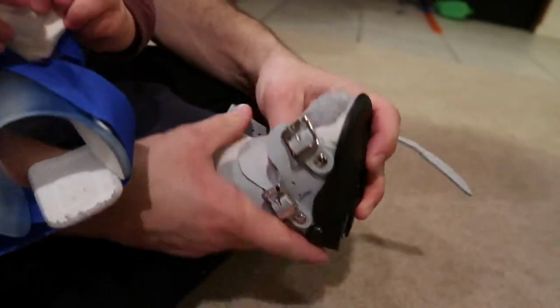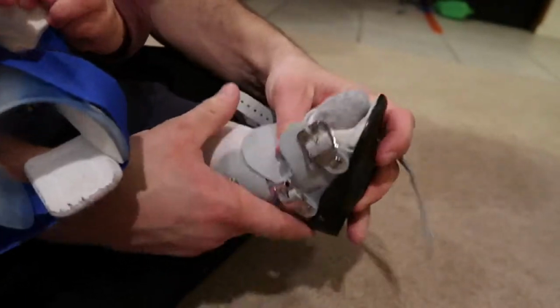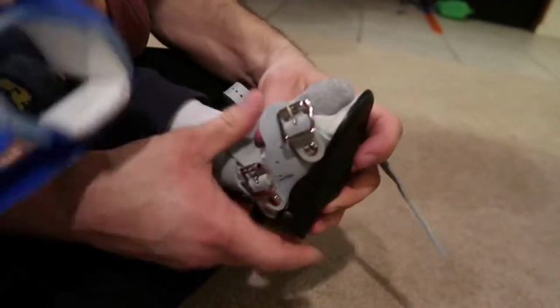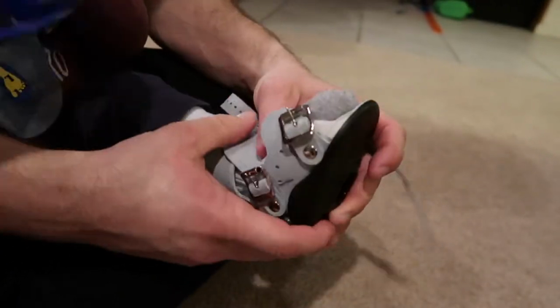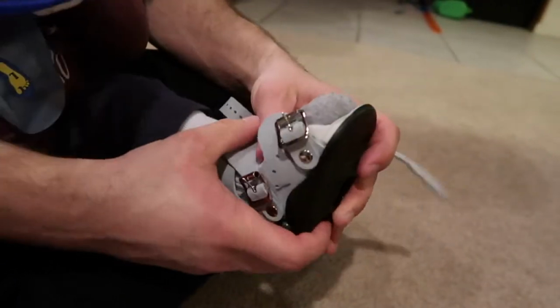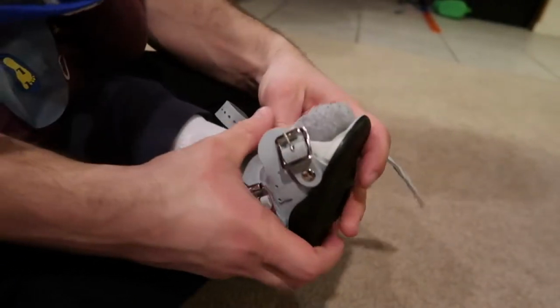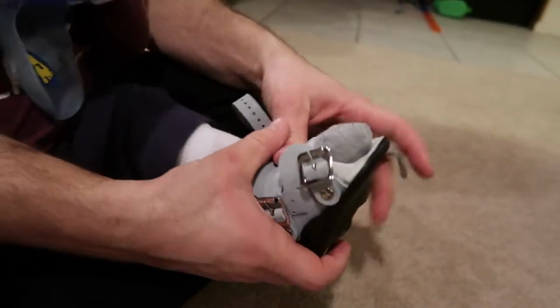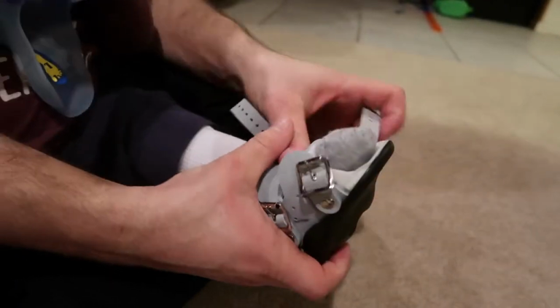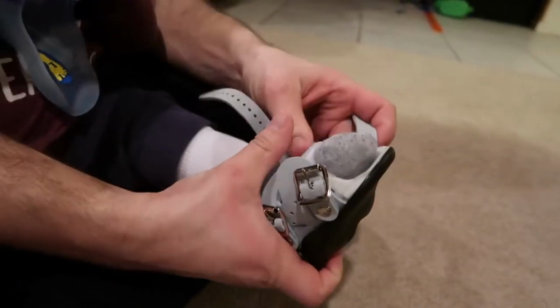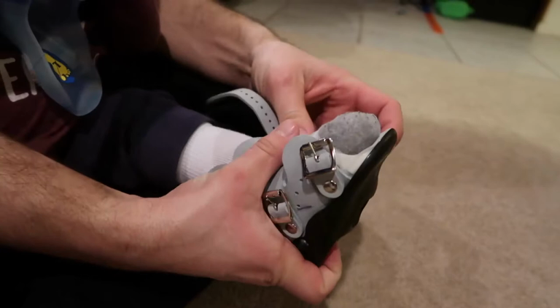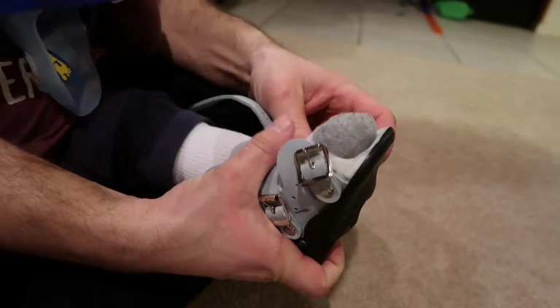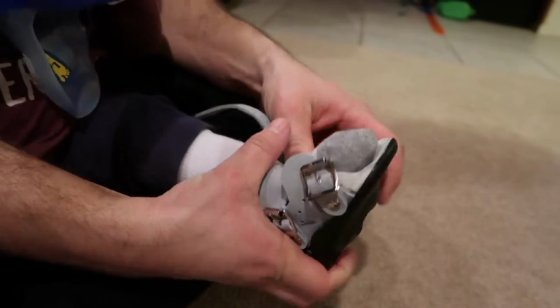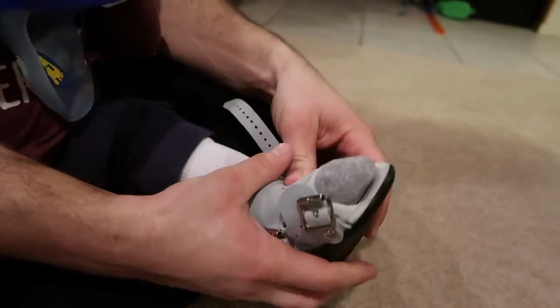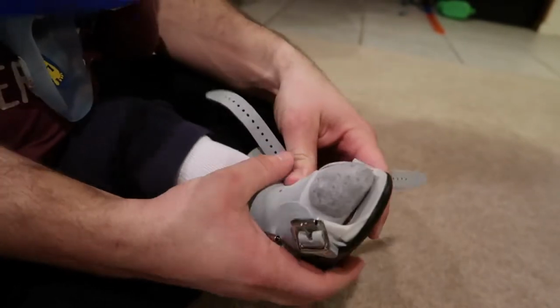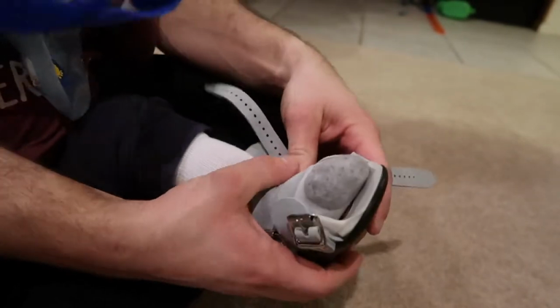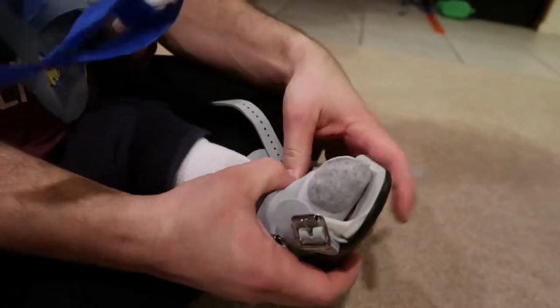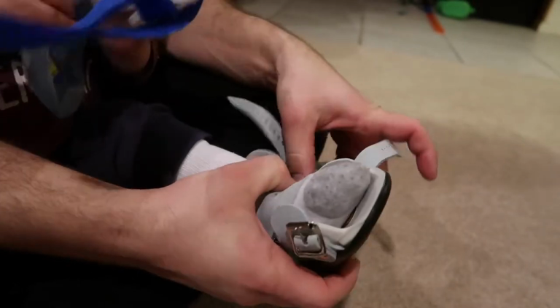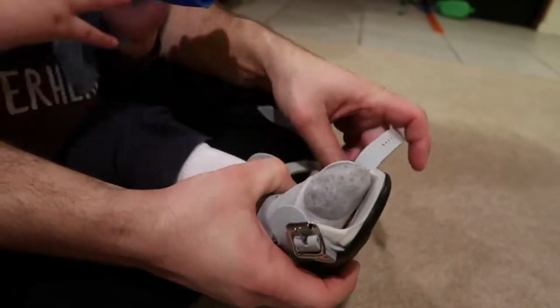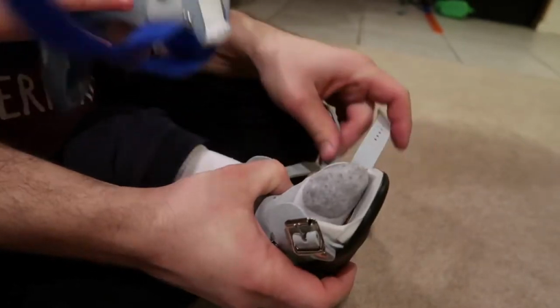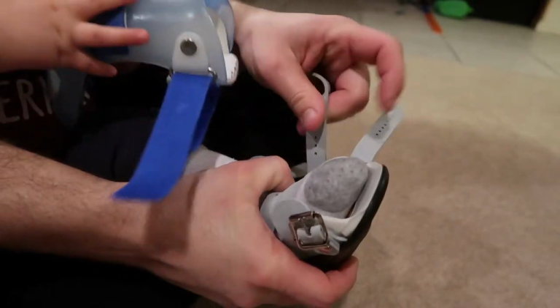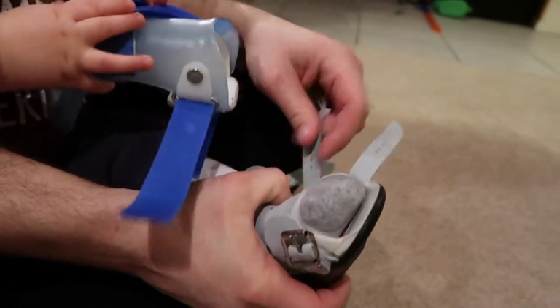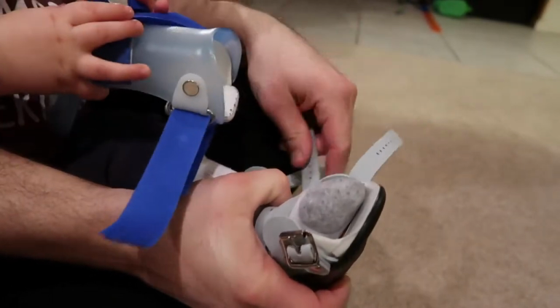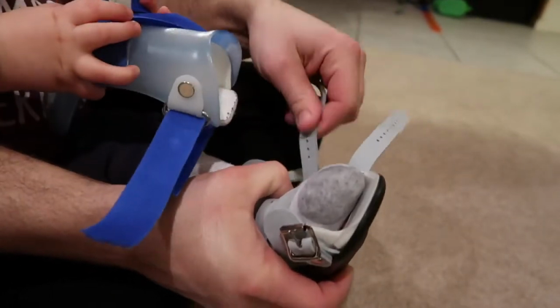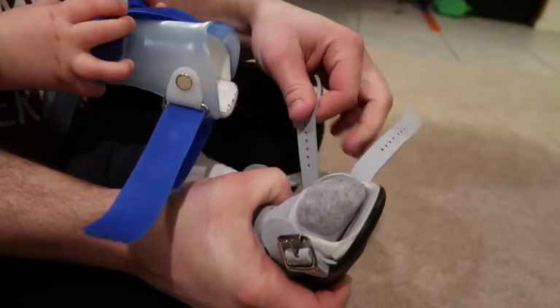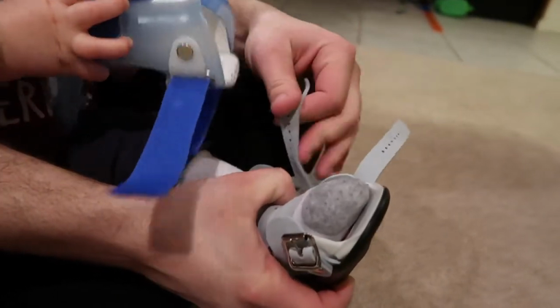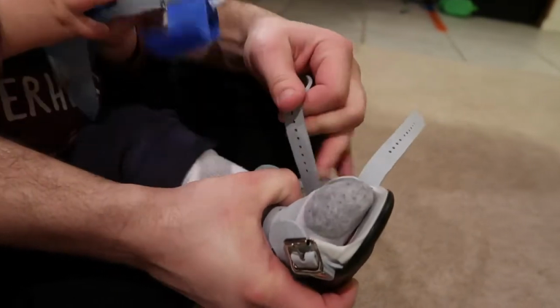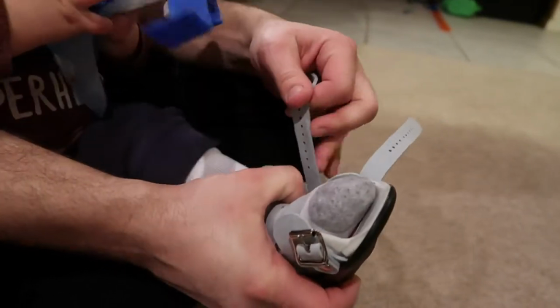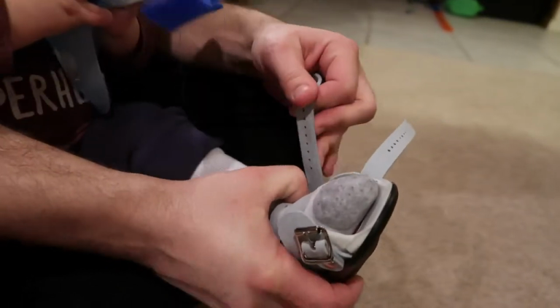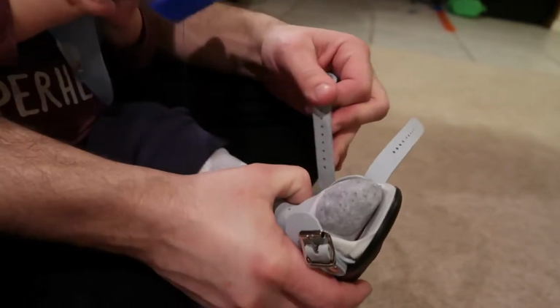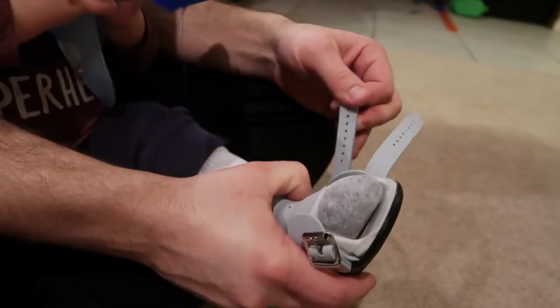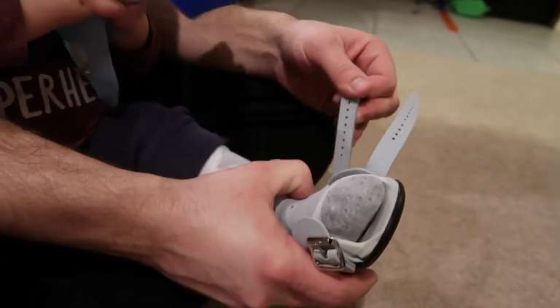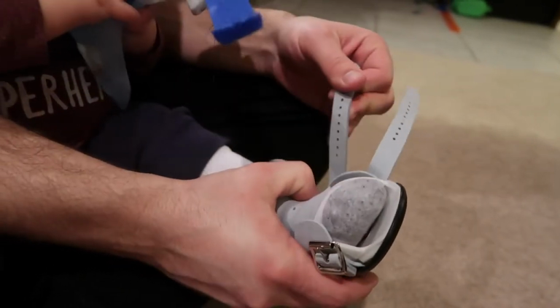Then you always start with the middle buckle.